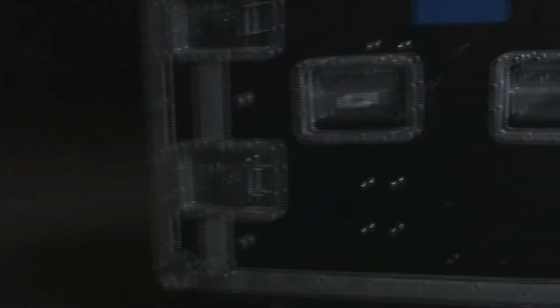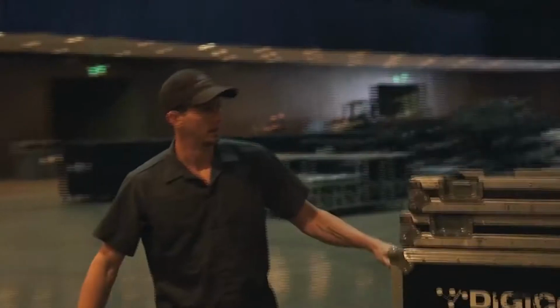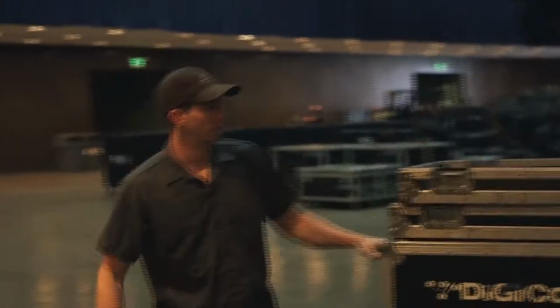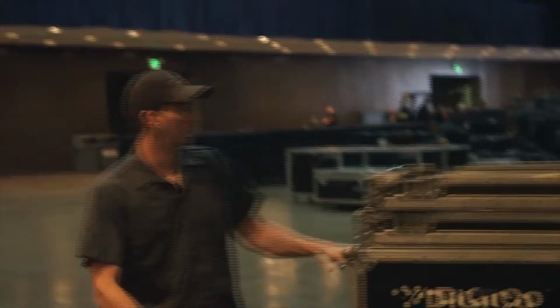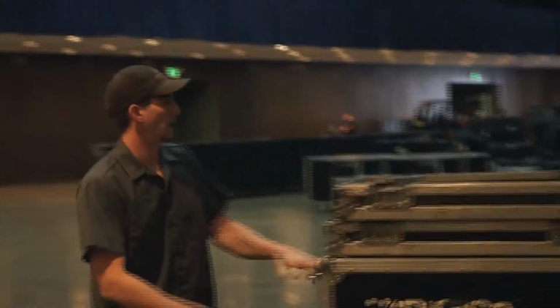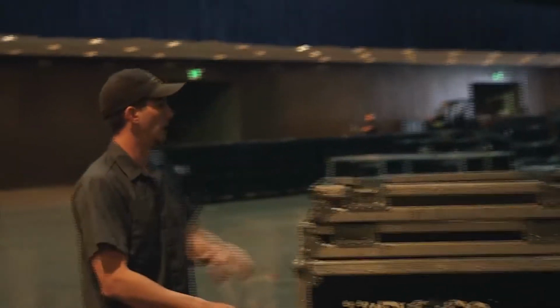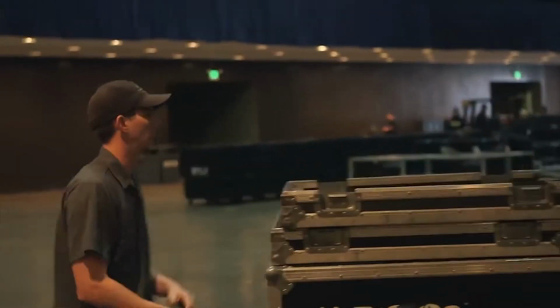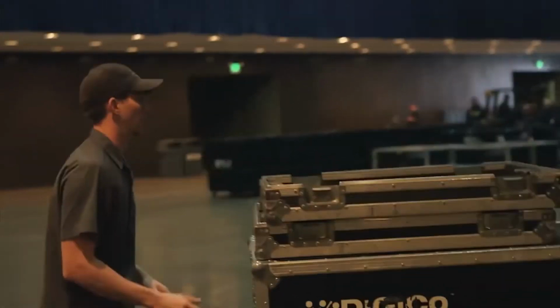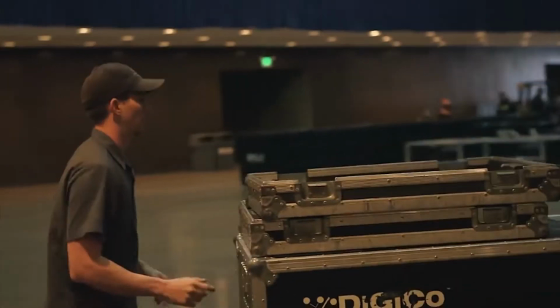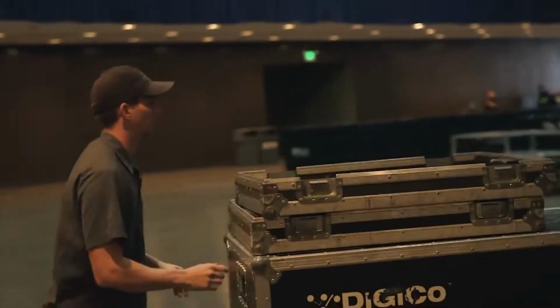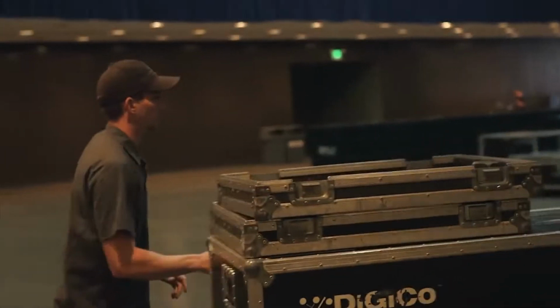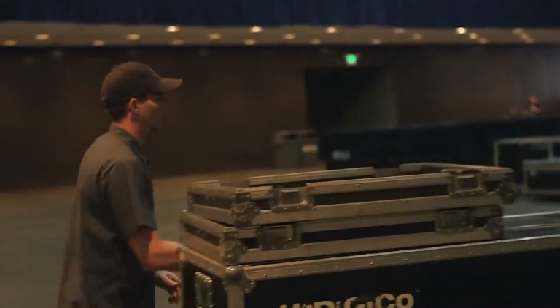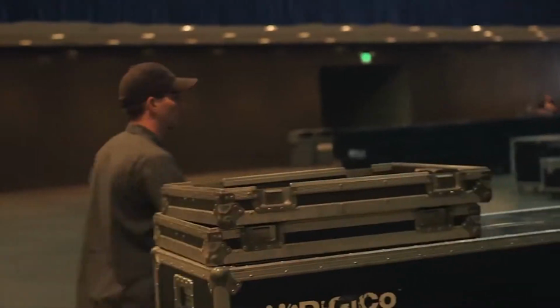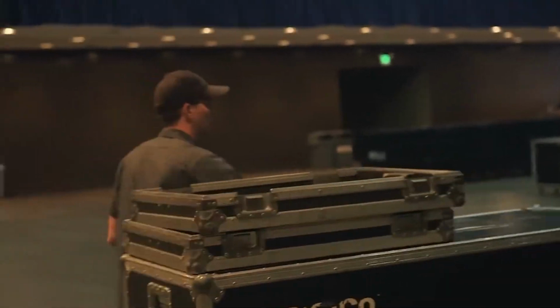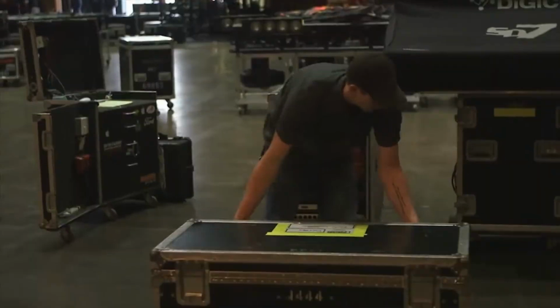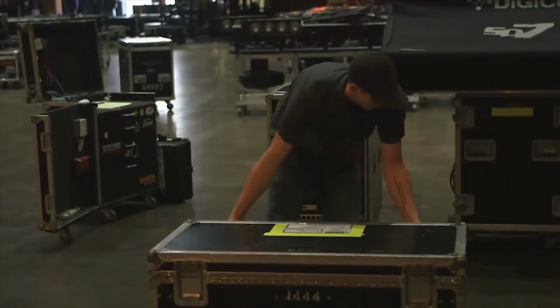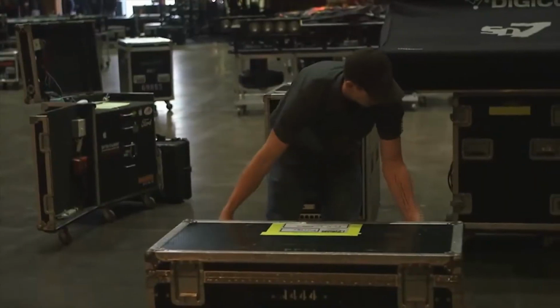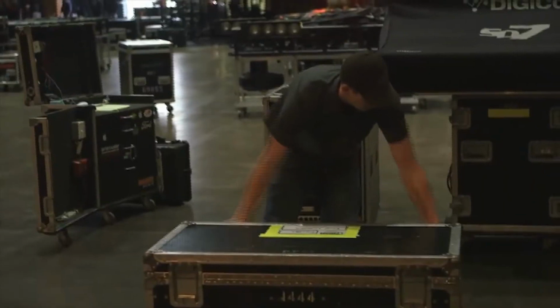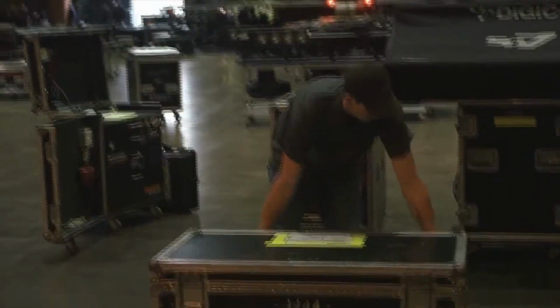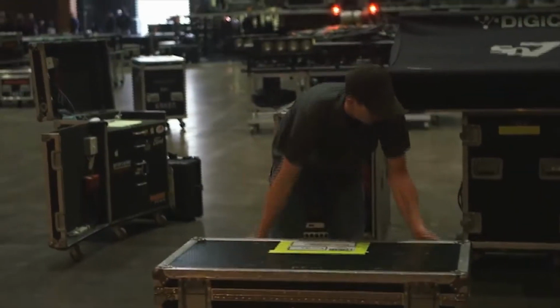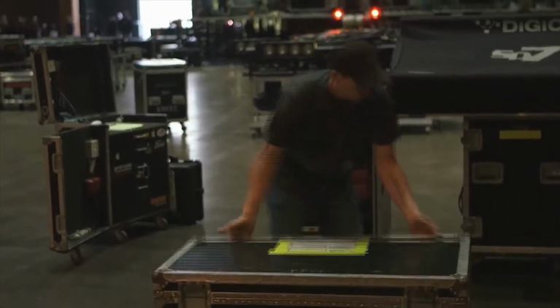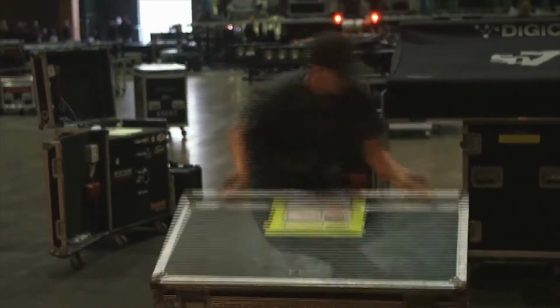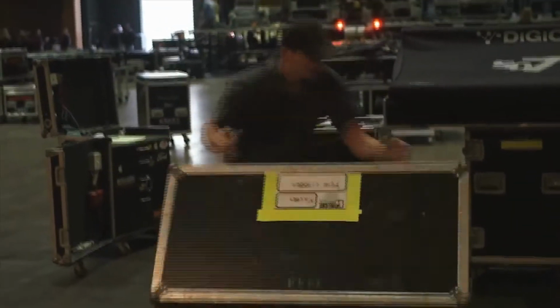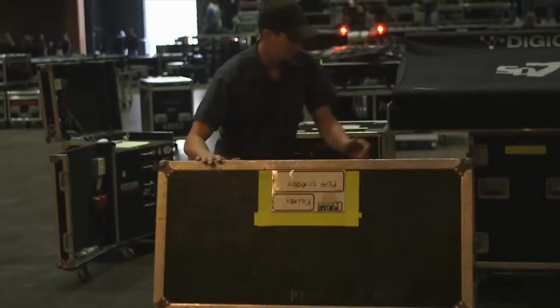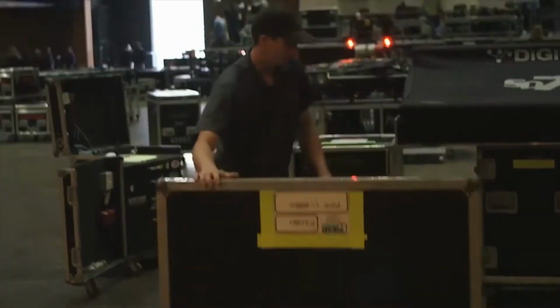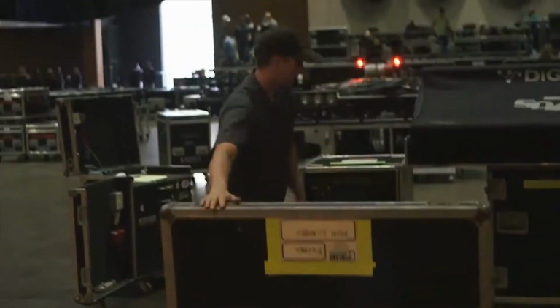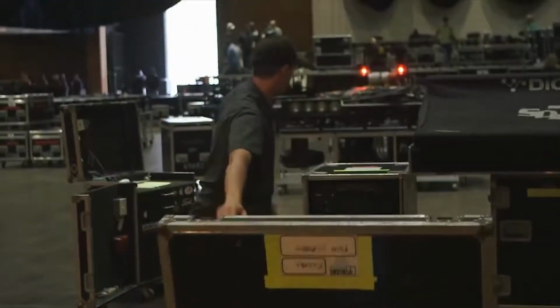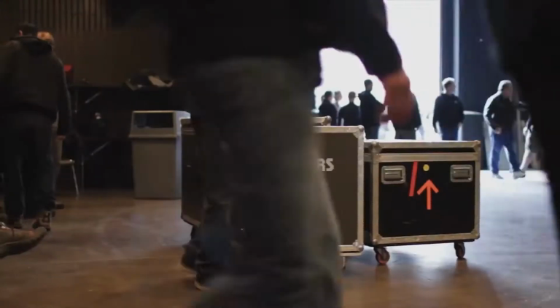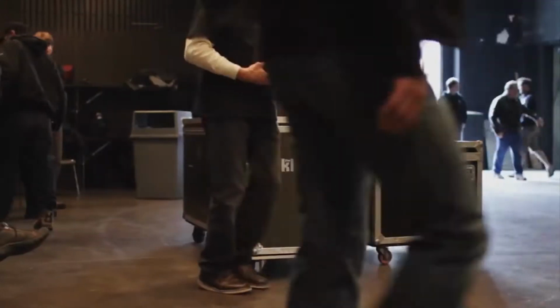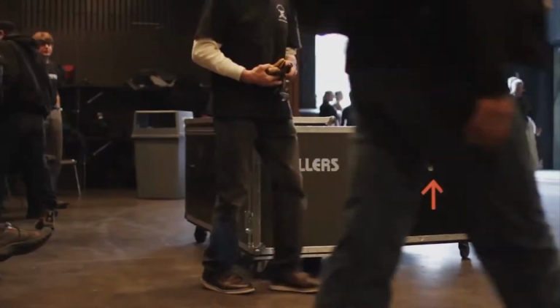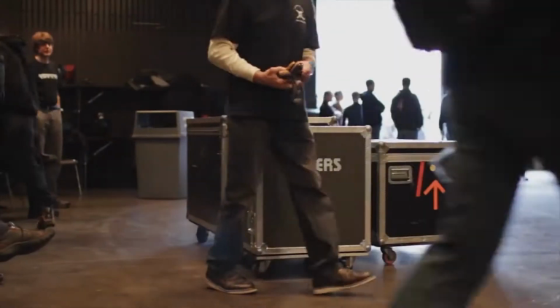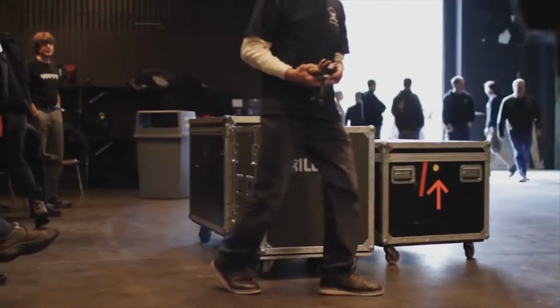My name is Phillip Reynolds. I'm the system engineer for the Battle Born tour with the Killers.